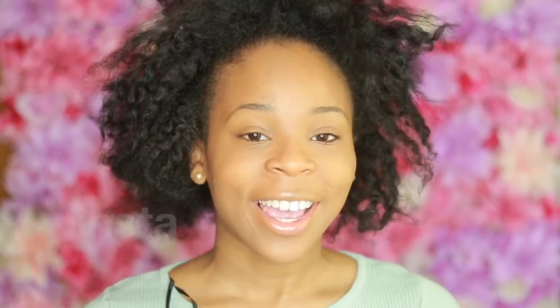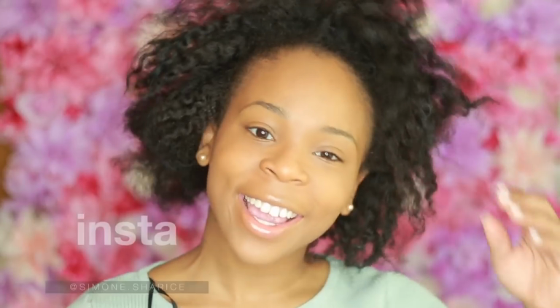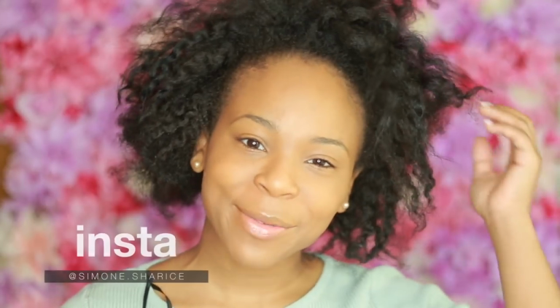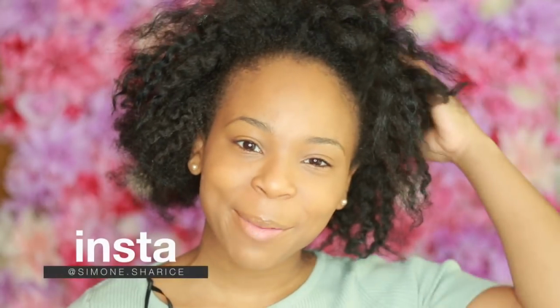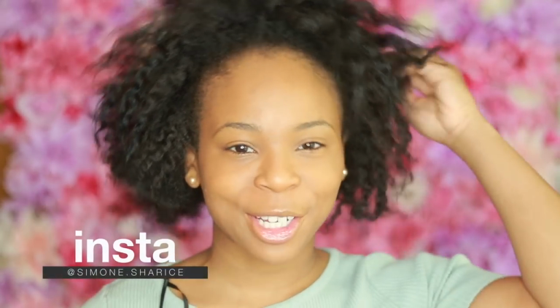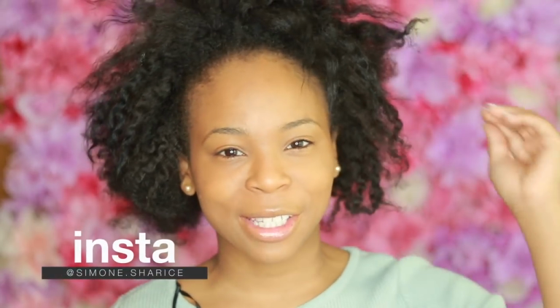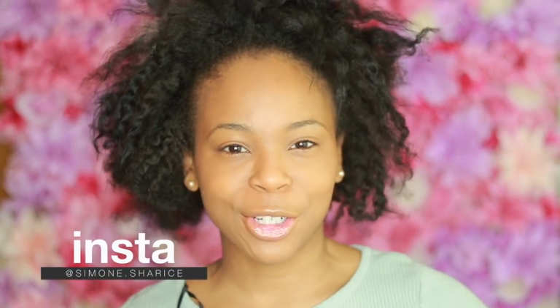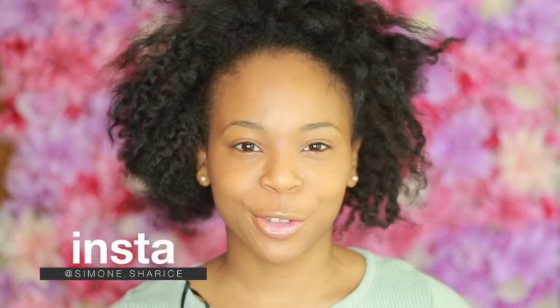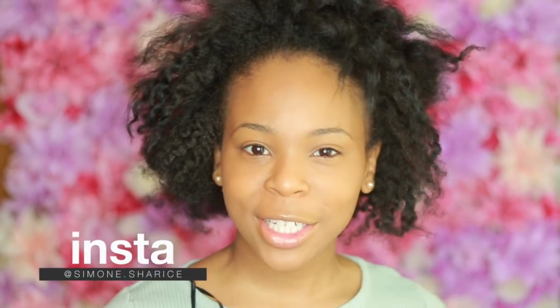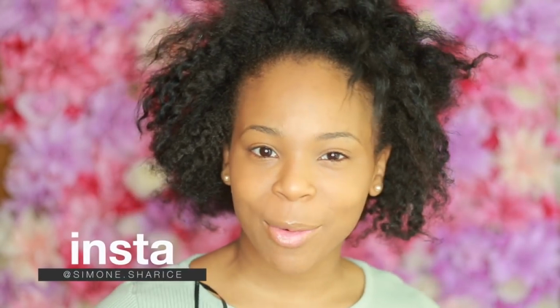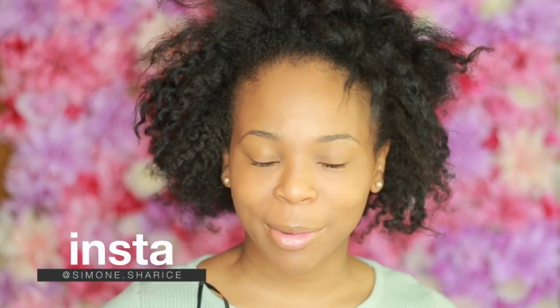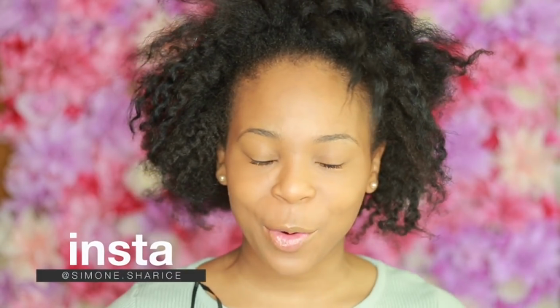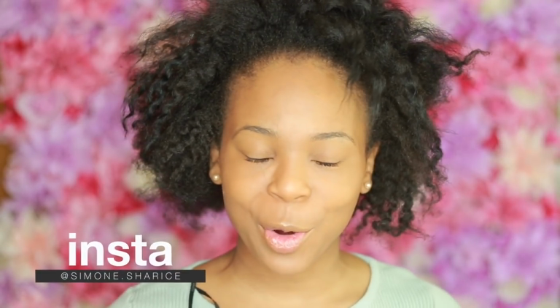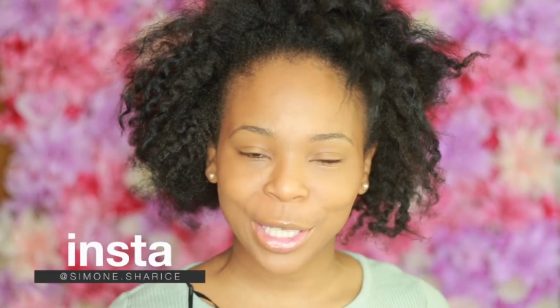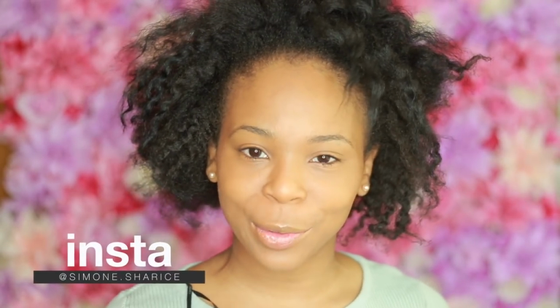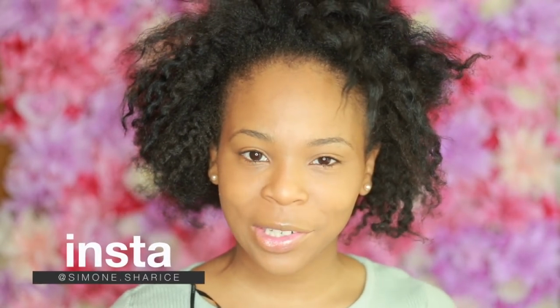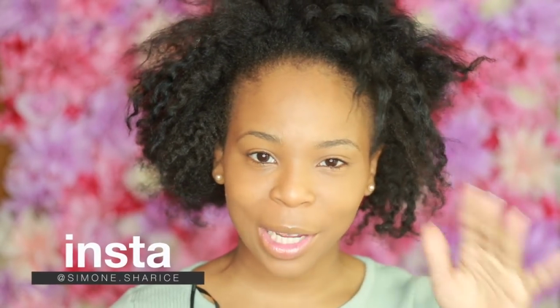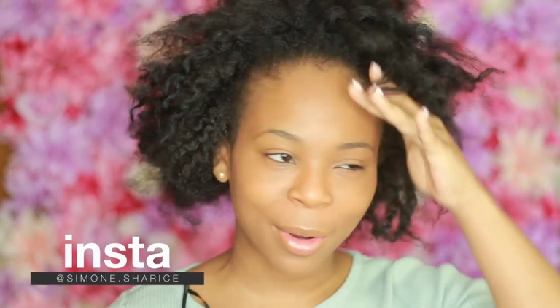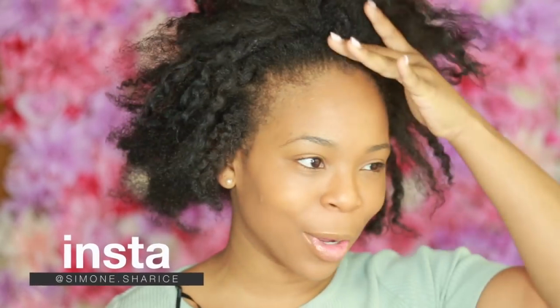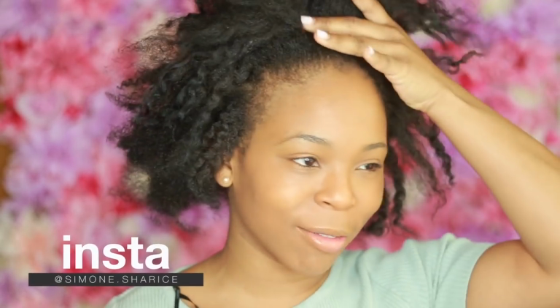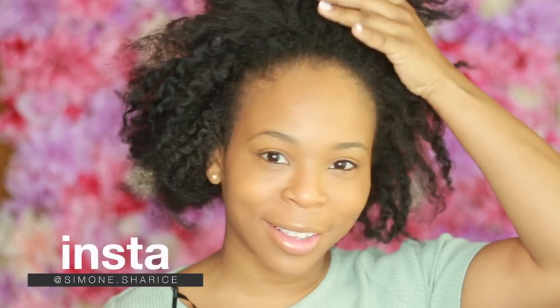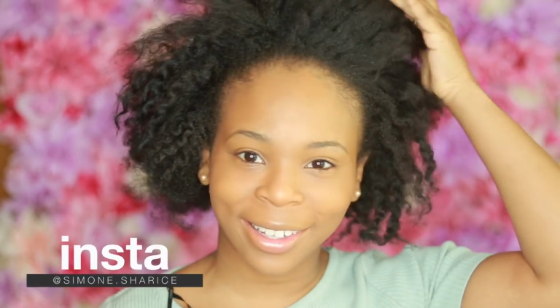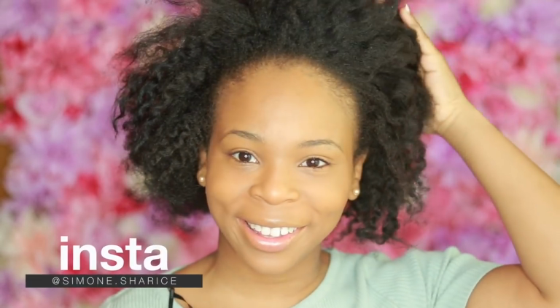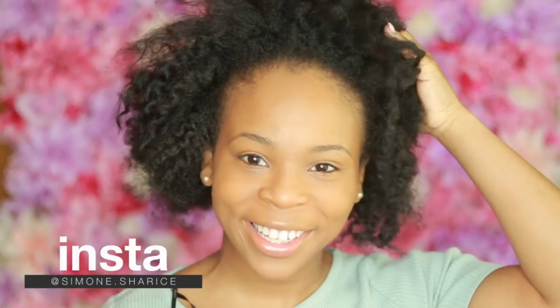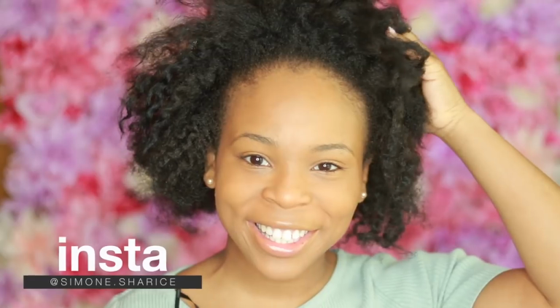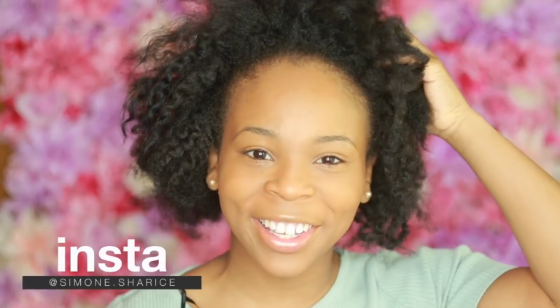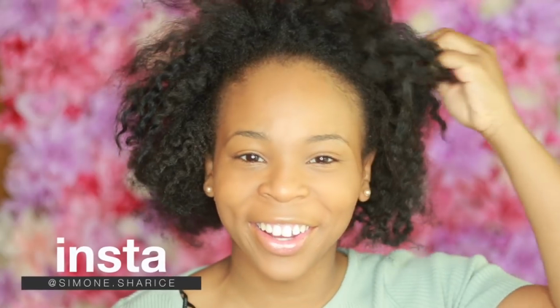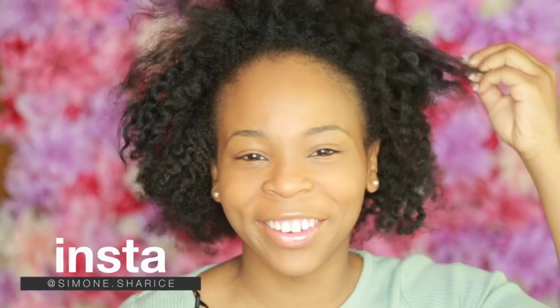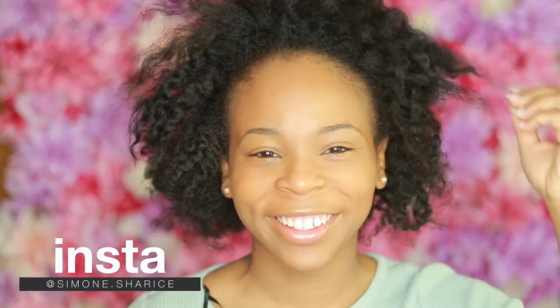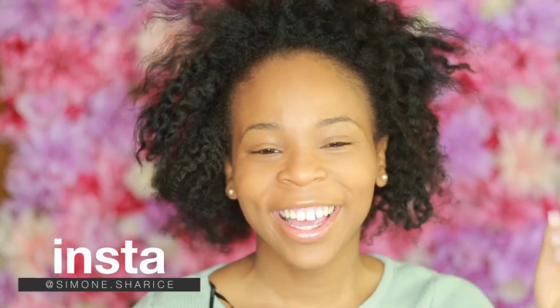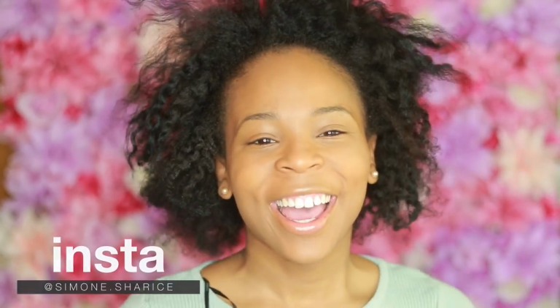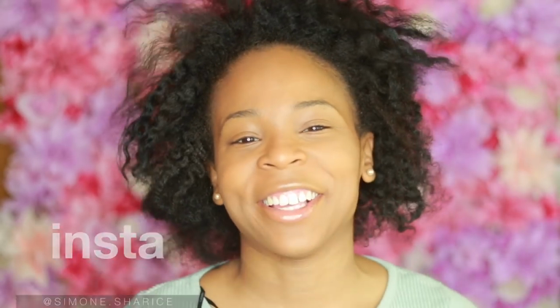Hey guys, what's up? It's Simone Sharice, and when I'm not wearing wigs and weaves, I'm walking around looking like this. Okay.